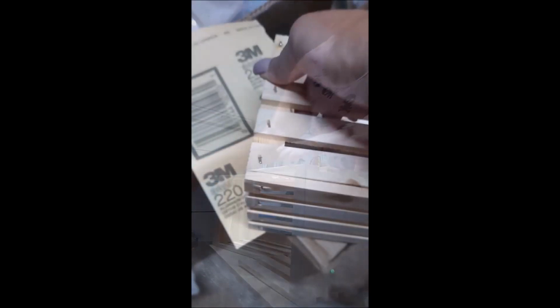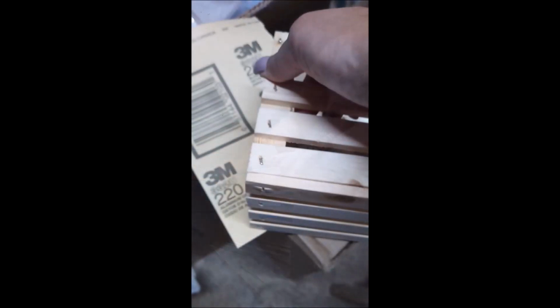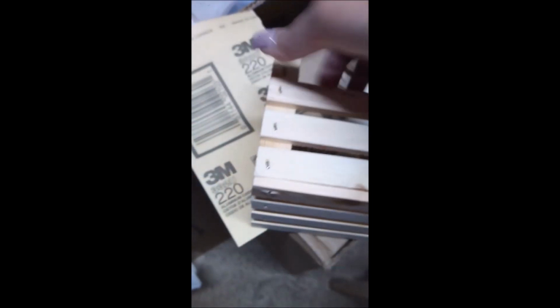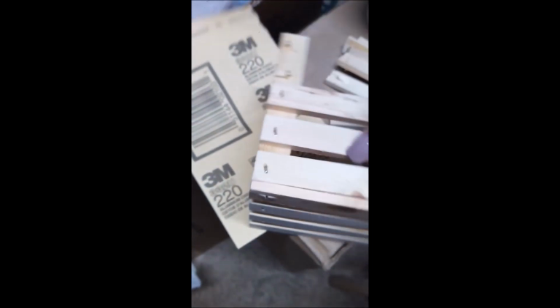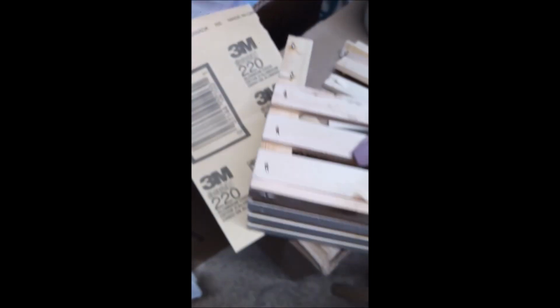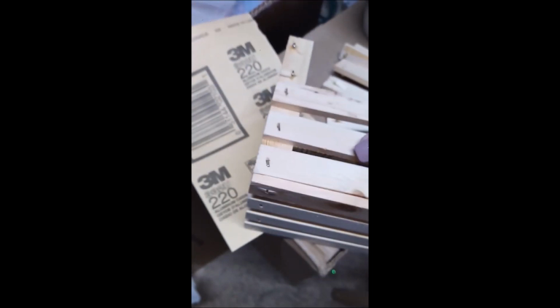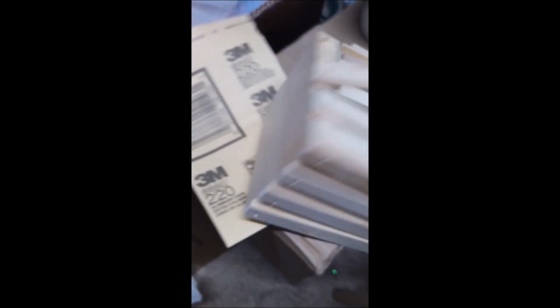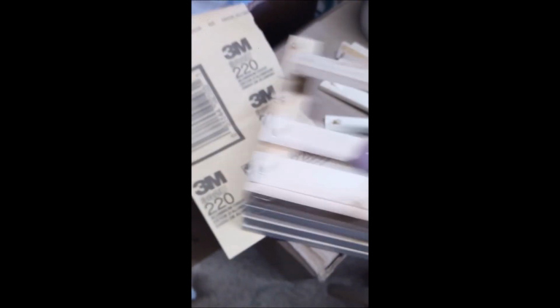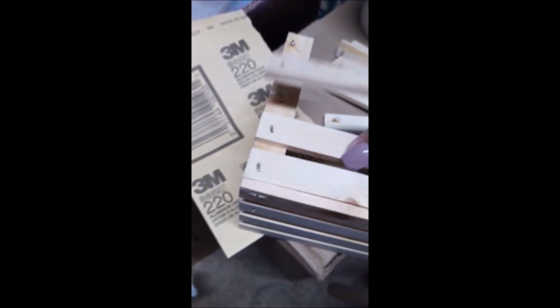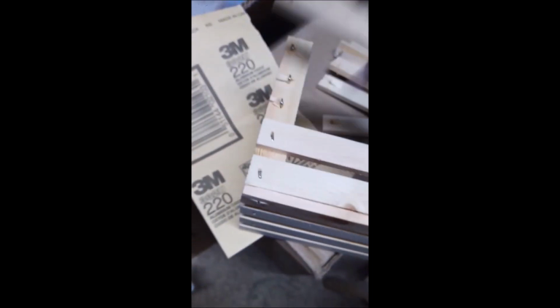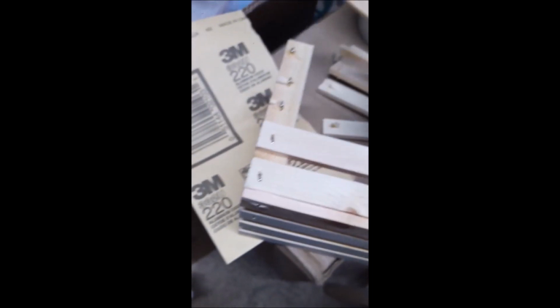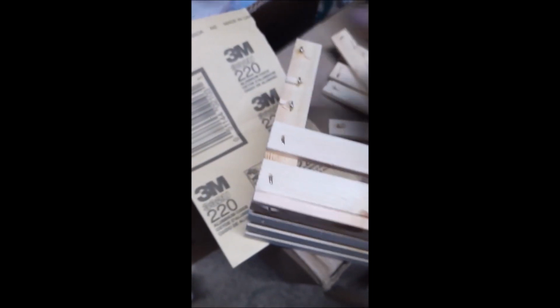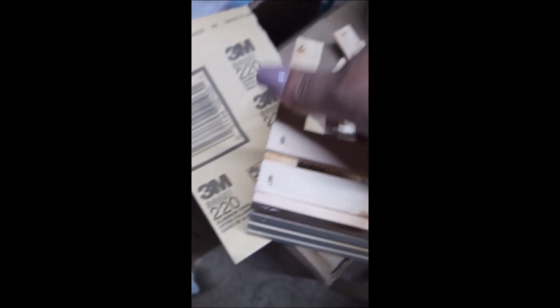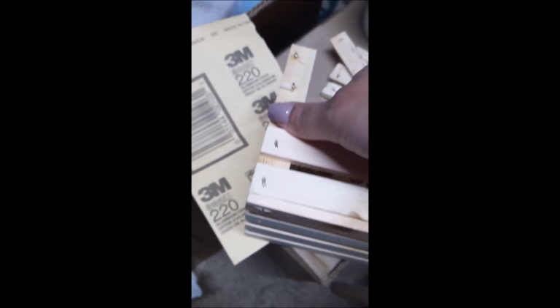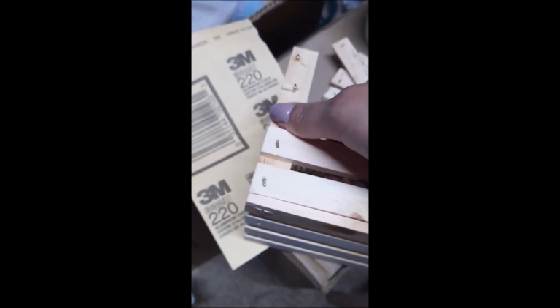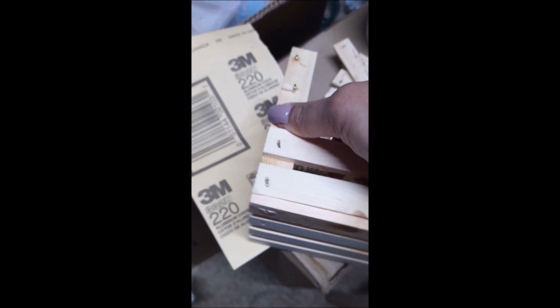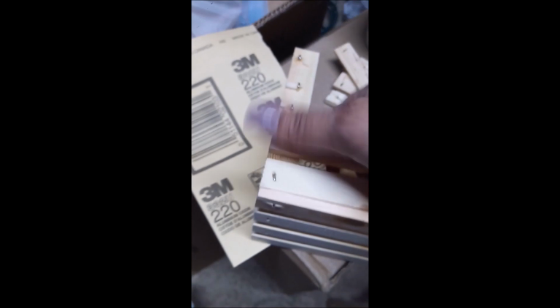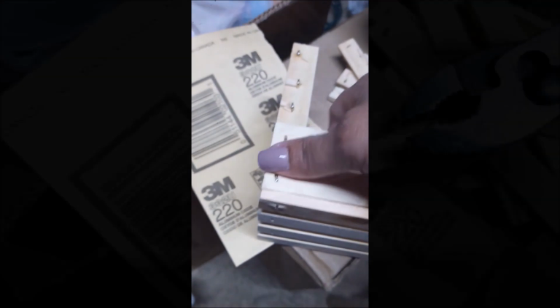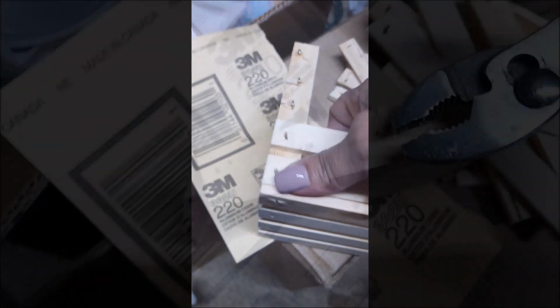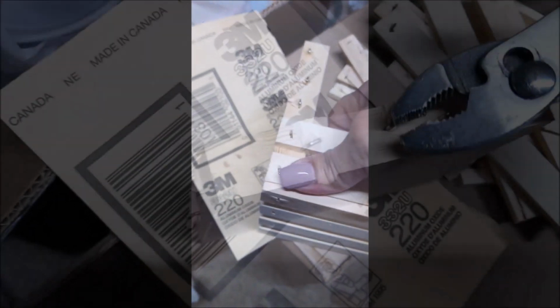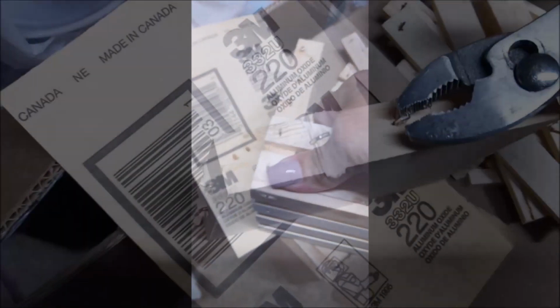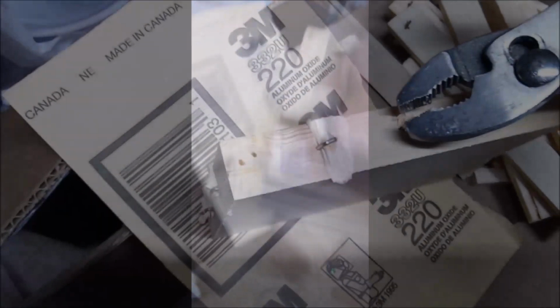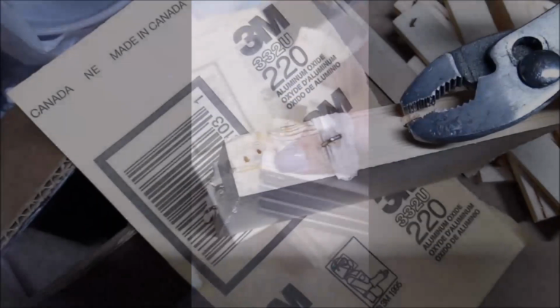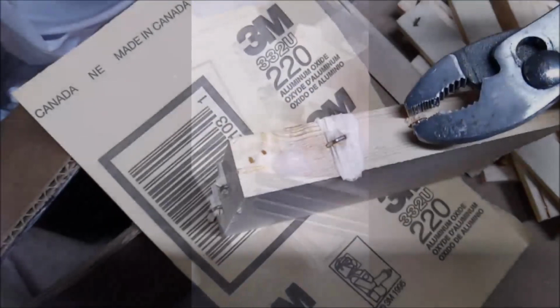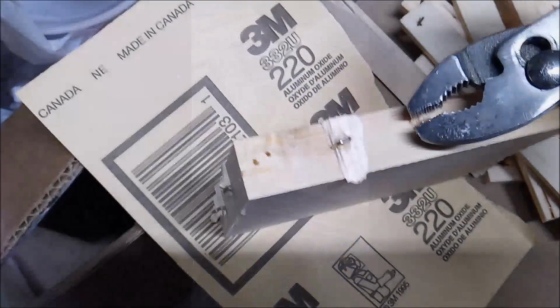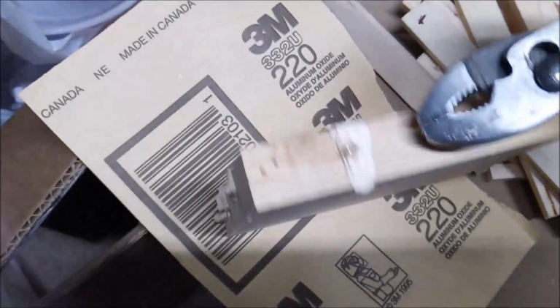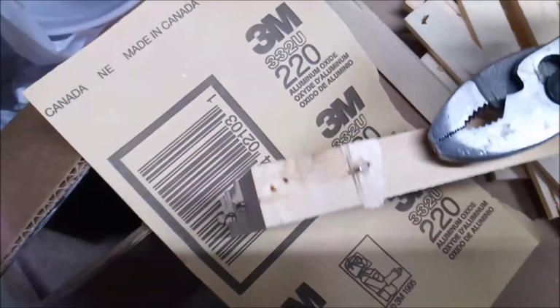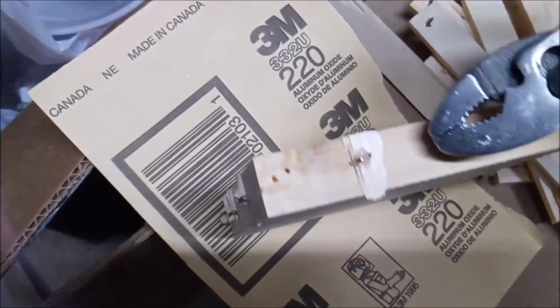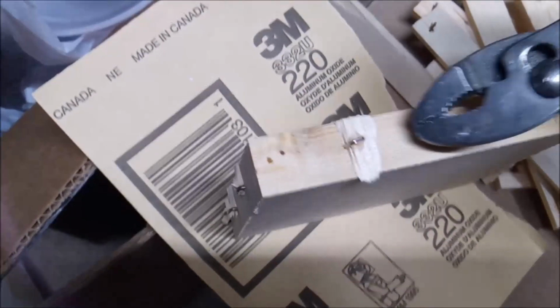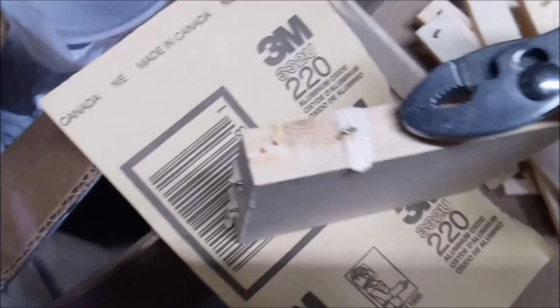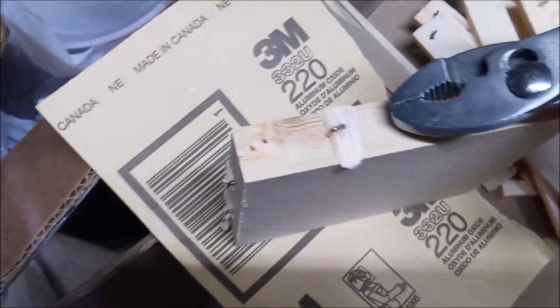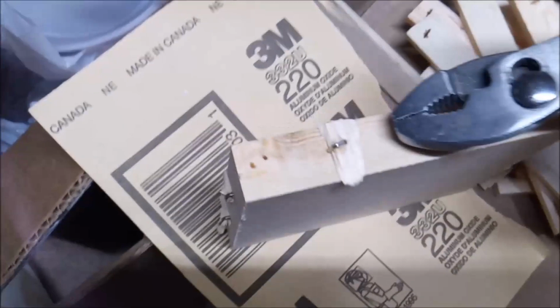Then you're going to take one of the halves and remove all of the pieces of wood and the staples.